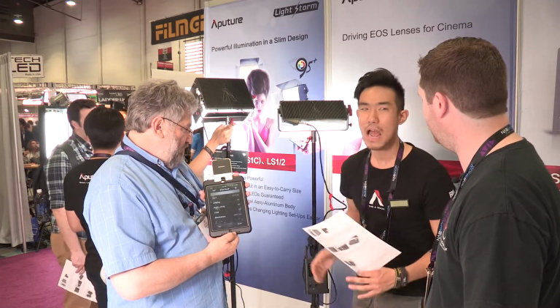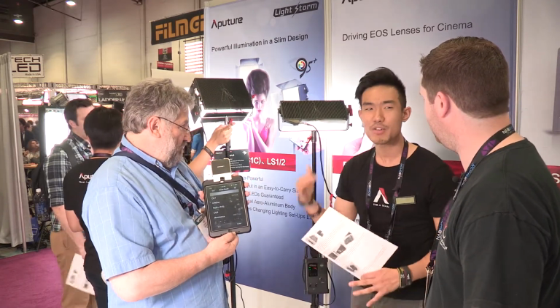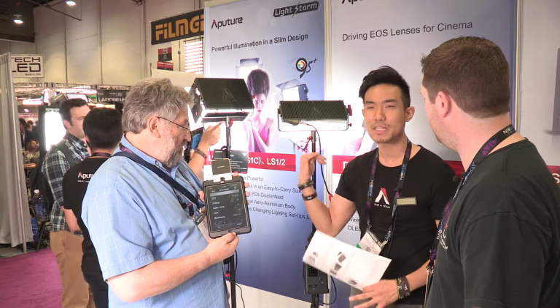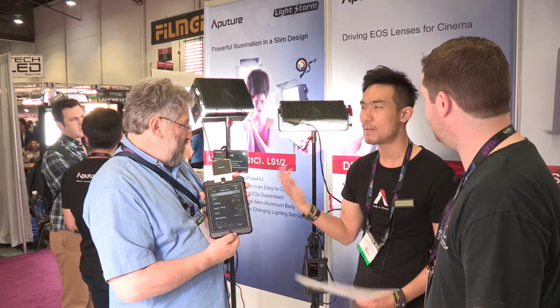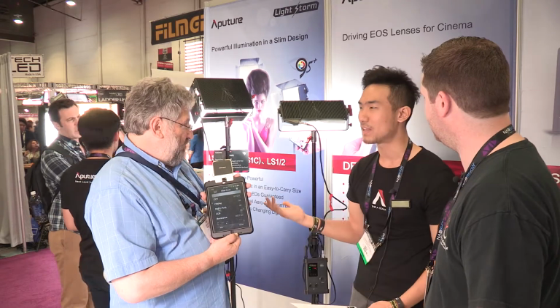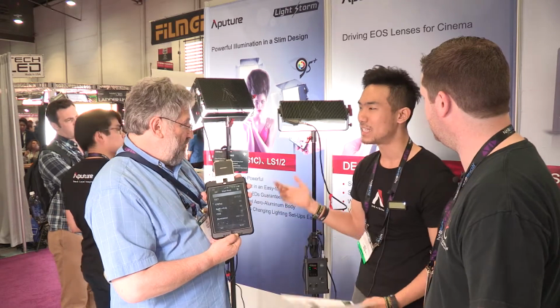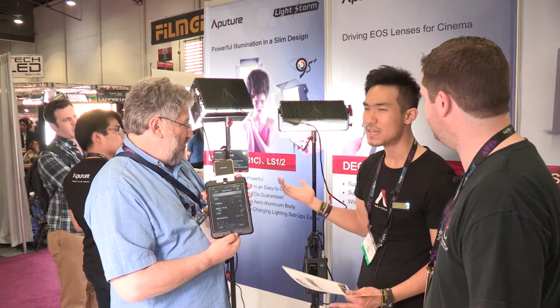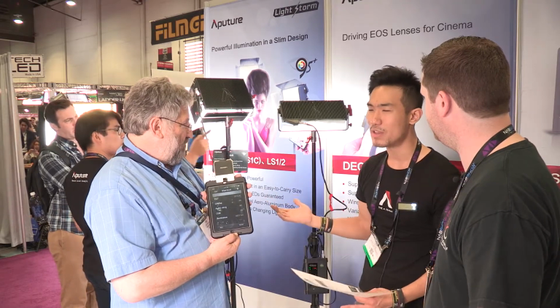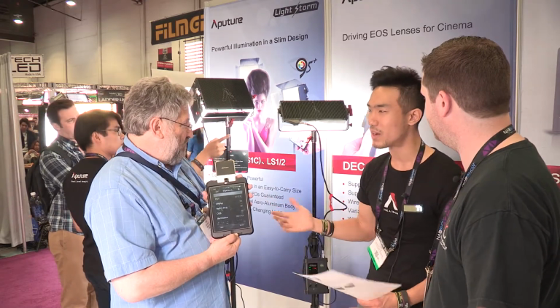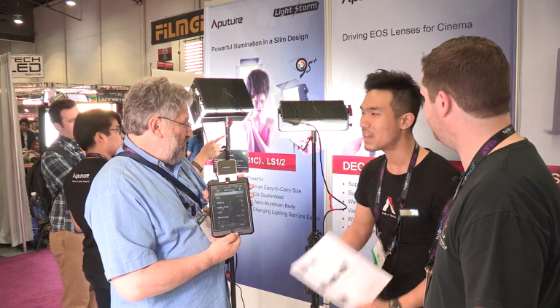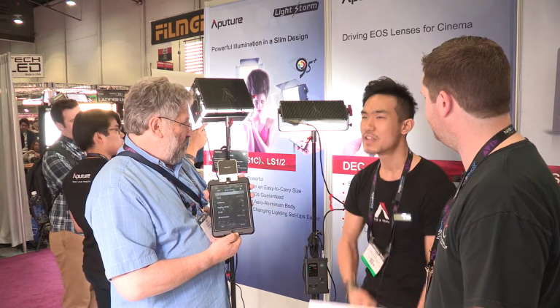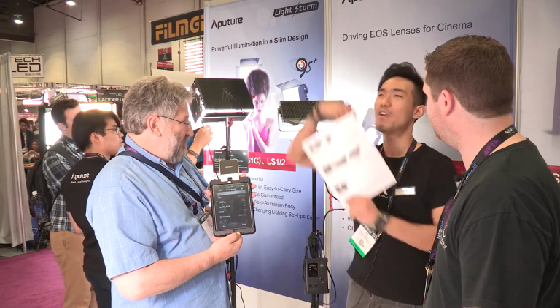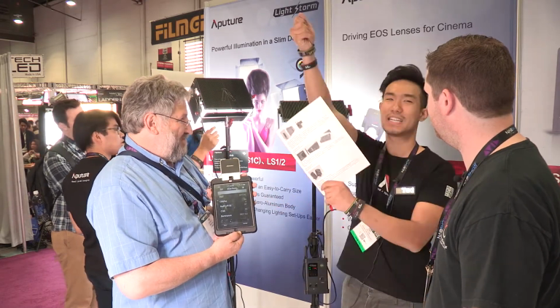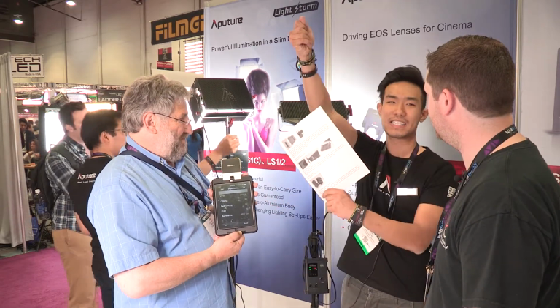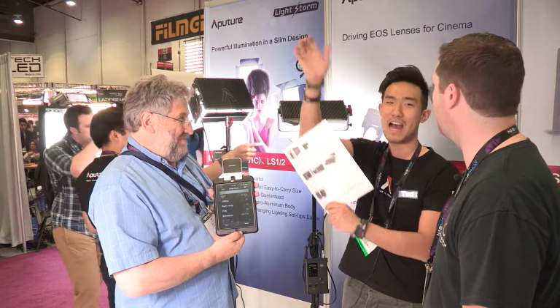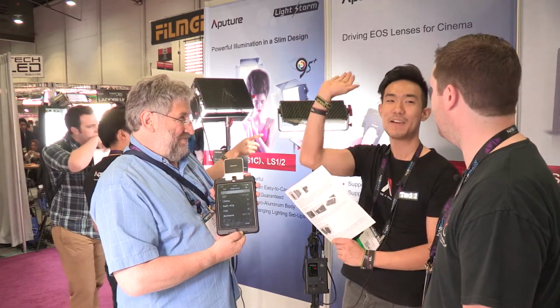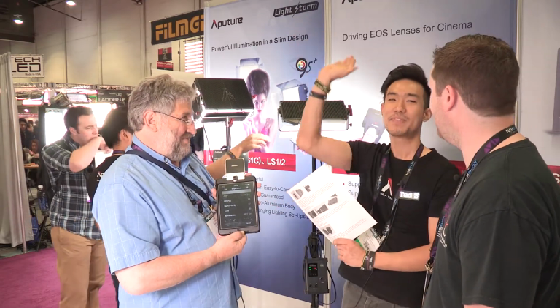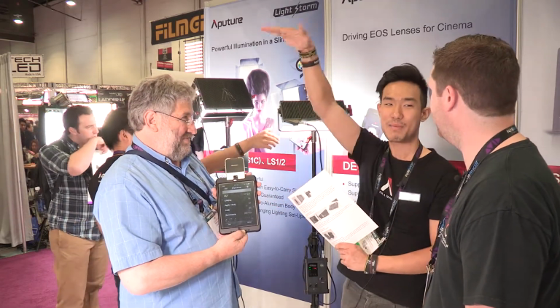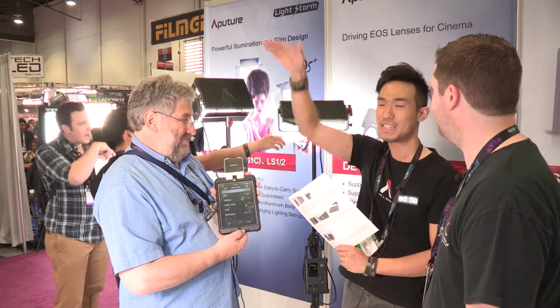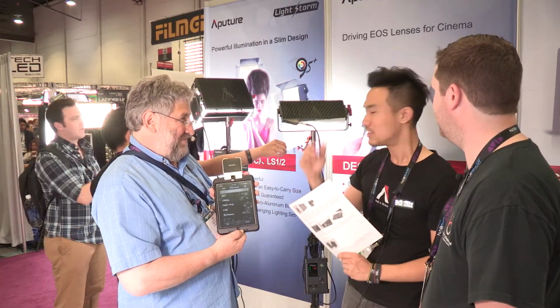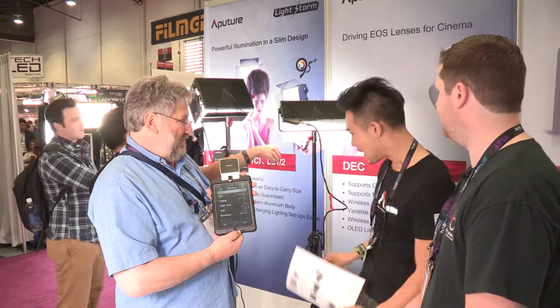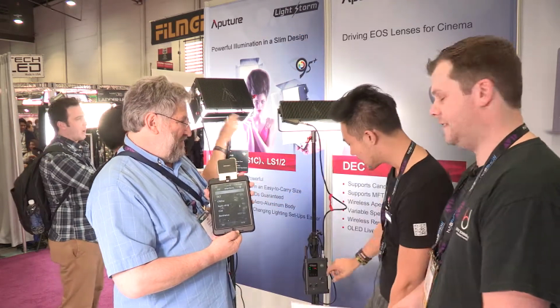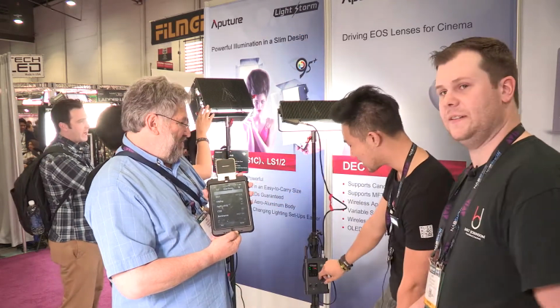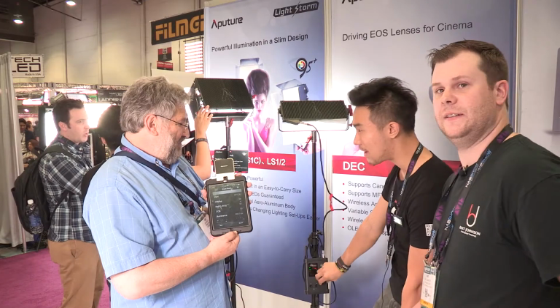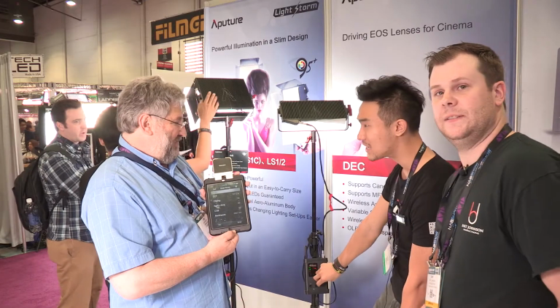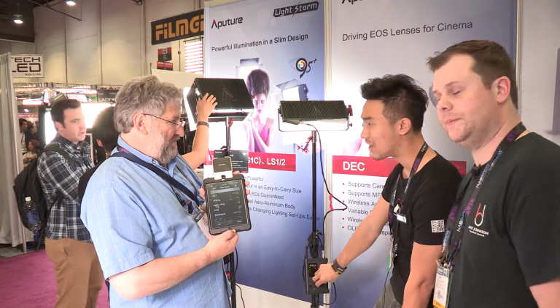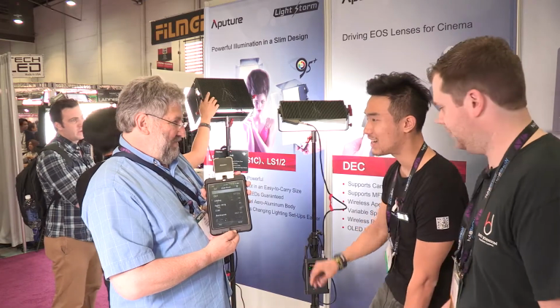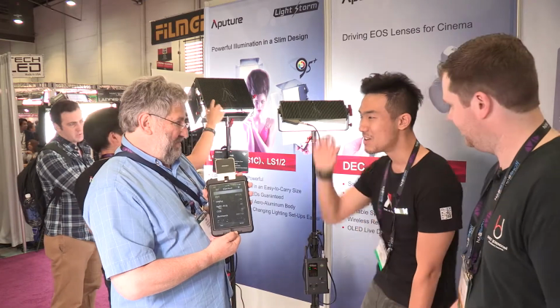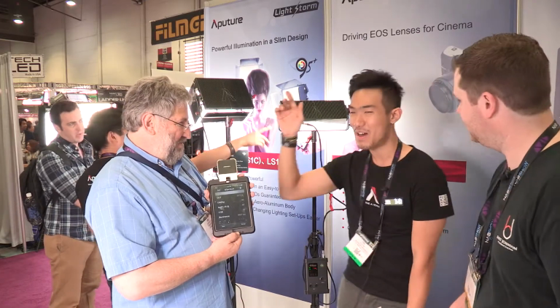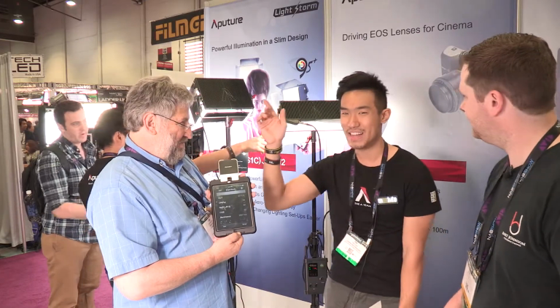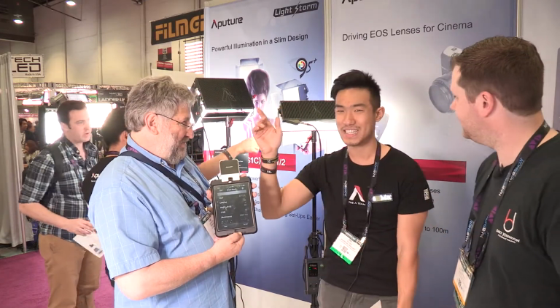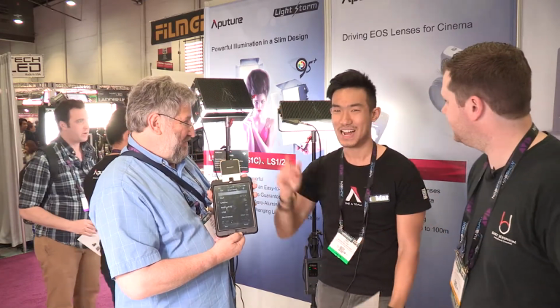By bringing it down here — how do you normally set up big lights, anything more than a 1K? You raise it in the sky, you're way up high. You bring it down. So now you can adjust everything down here, all the lights up in the sky.